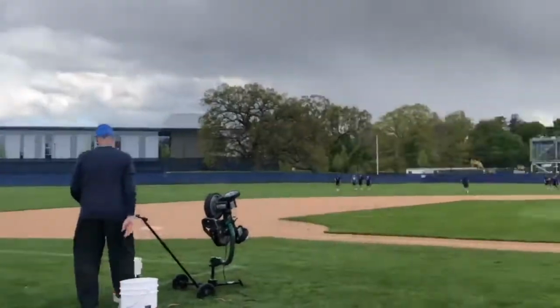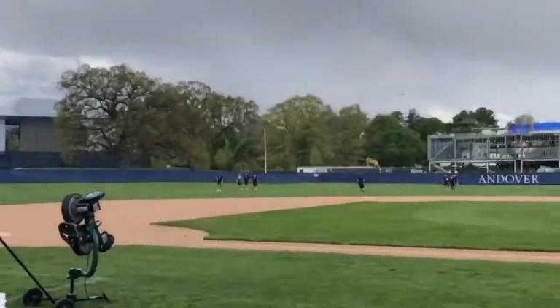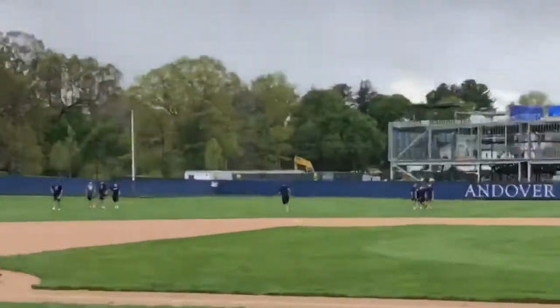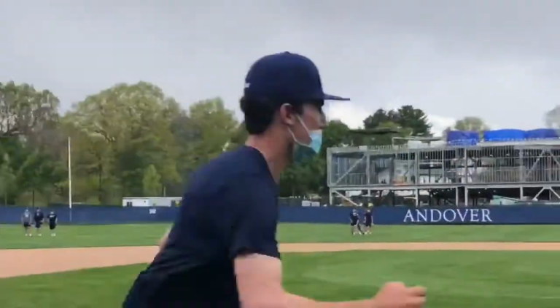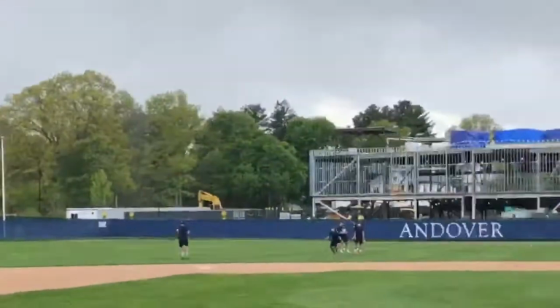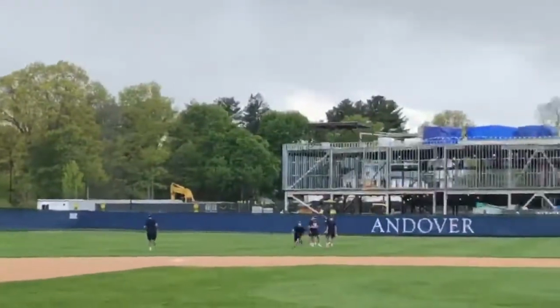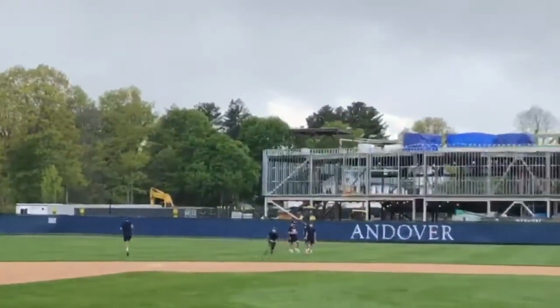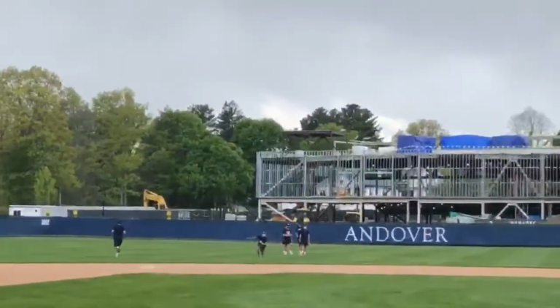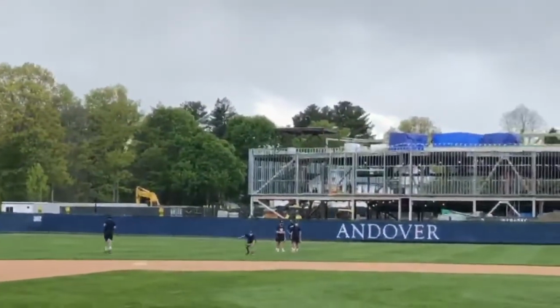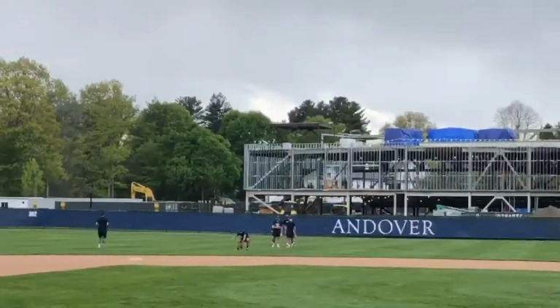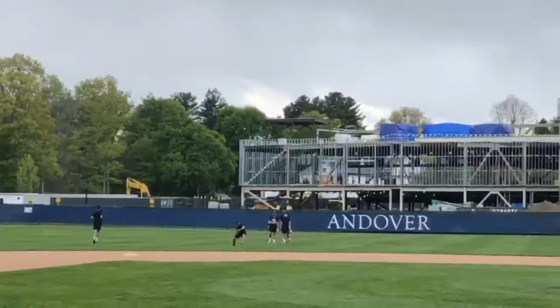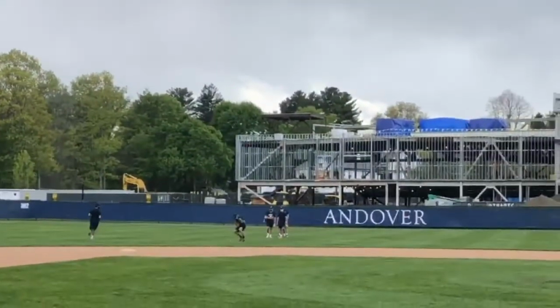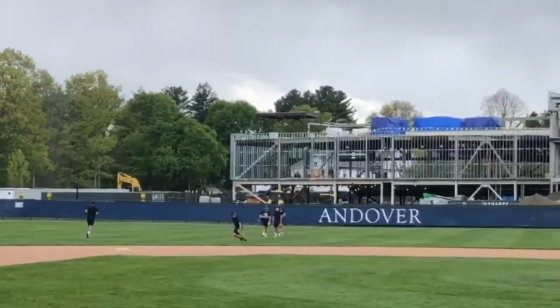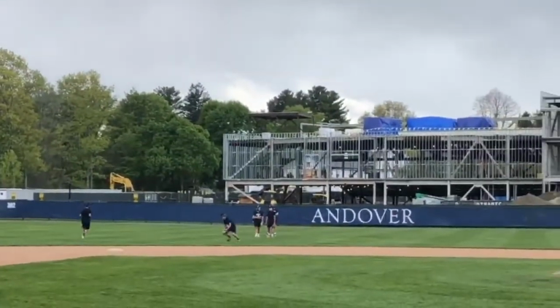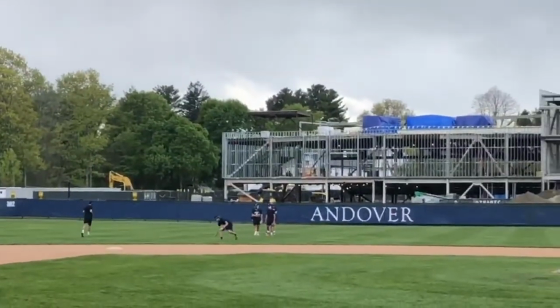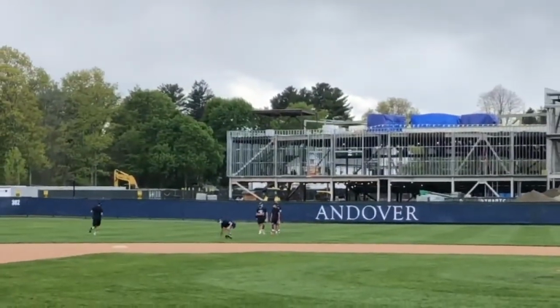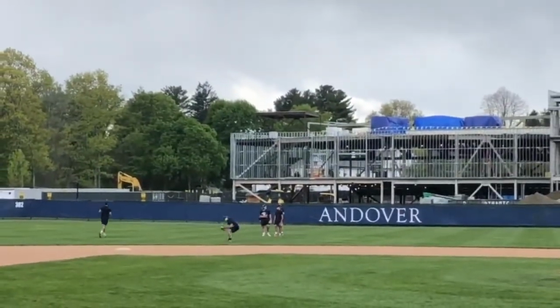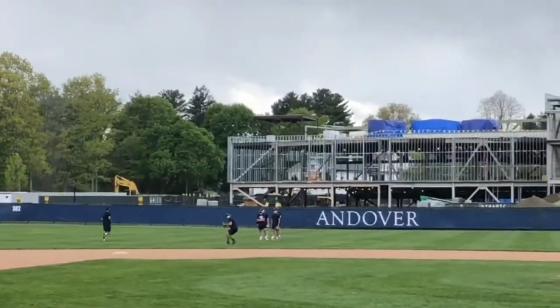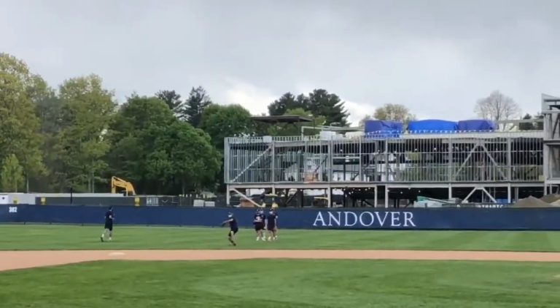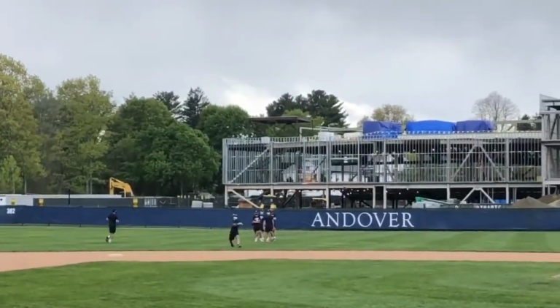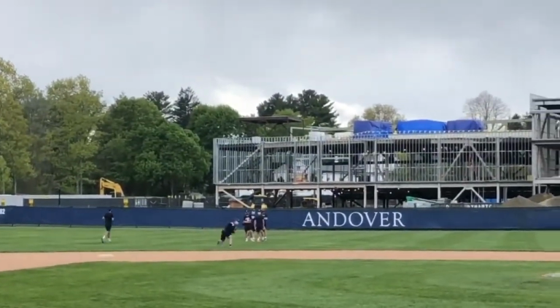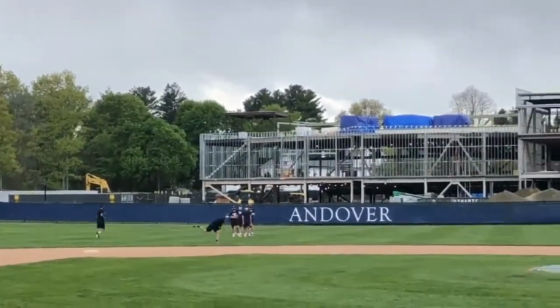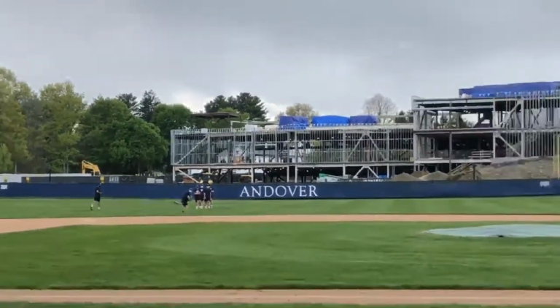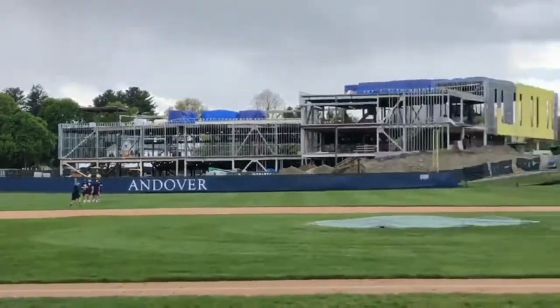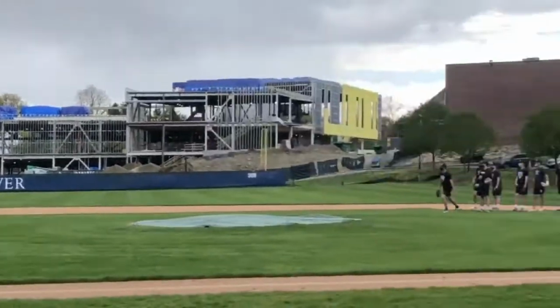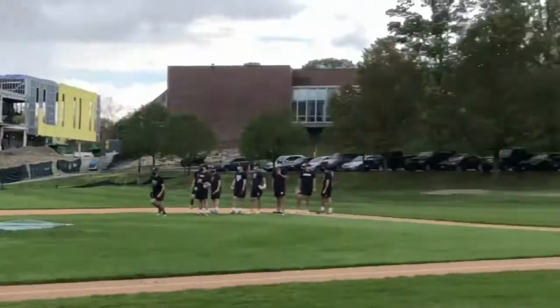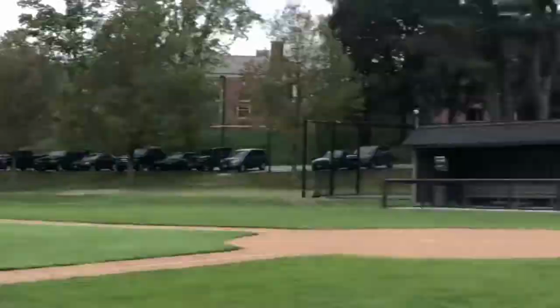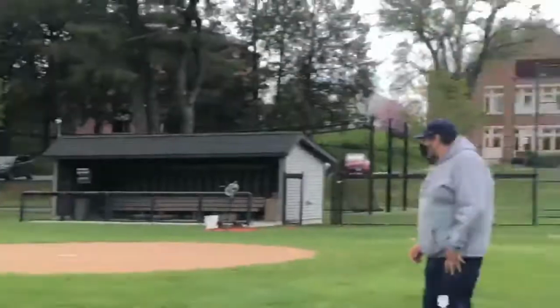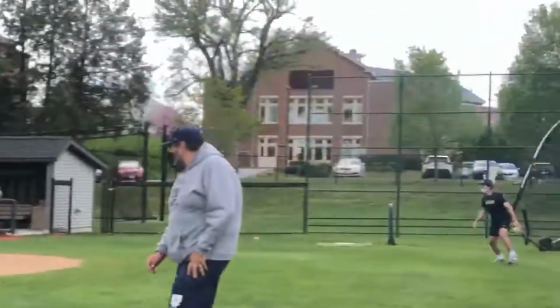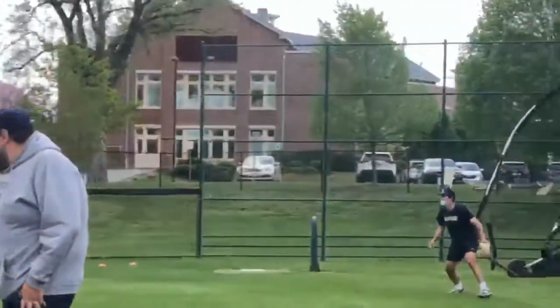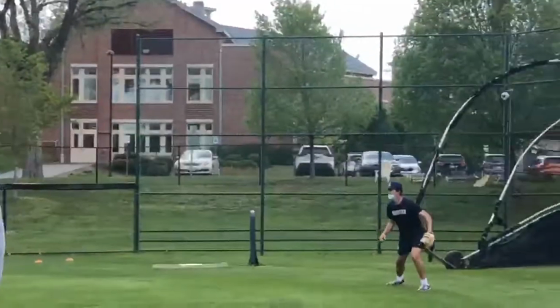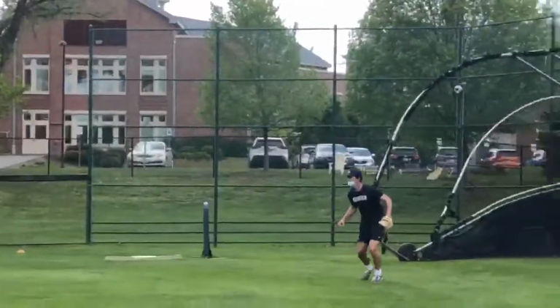We also remind our pitchers to see the baseball while sprinting to back up a base, so he isn't caught by surprise by a wild throw.